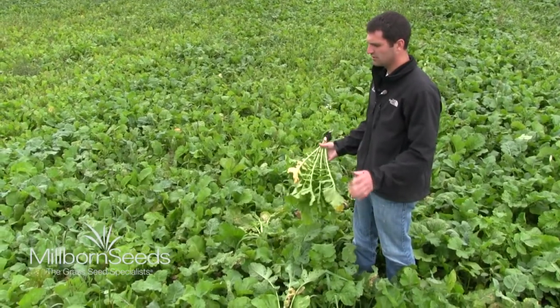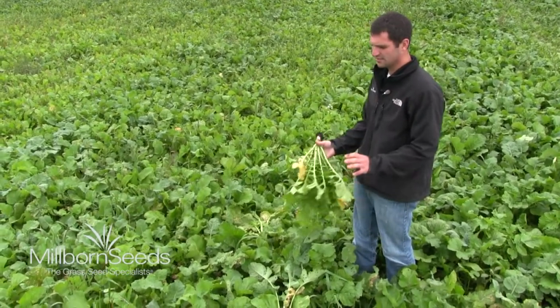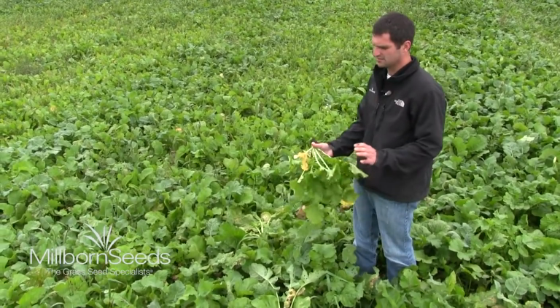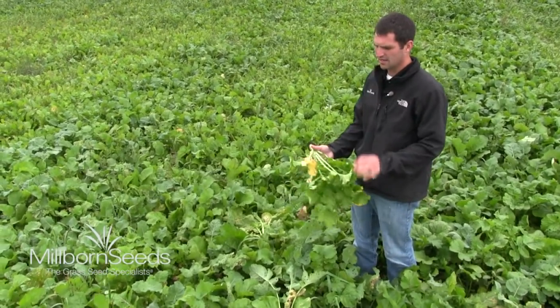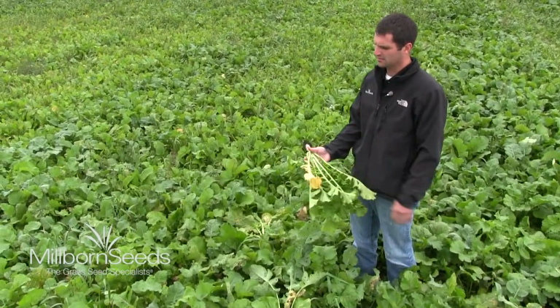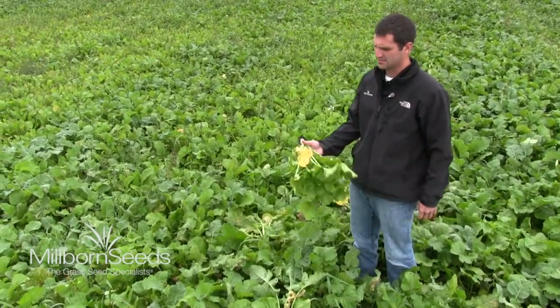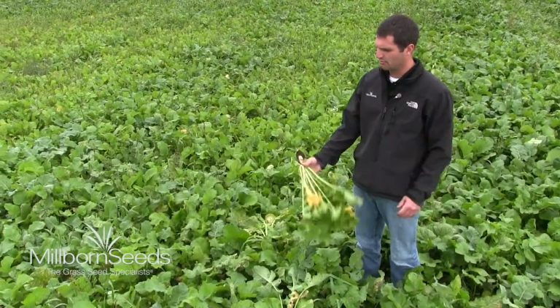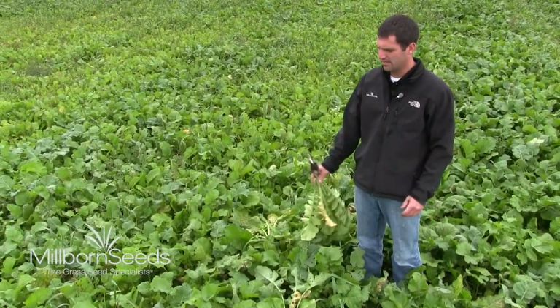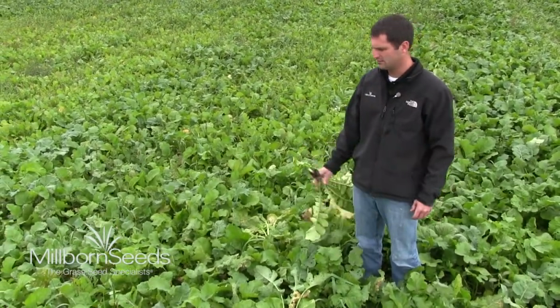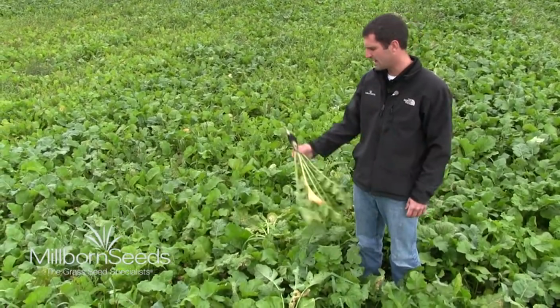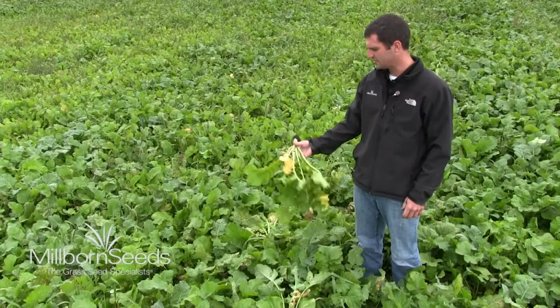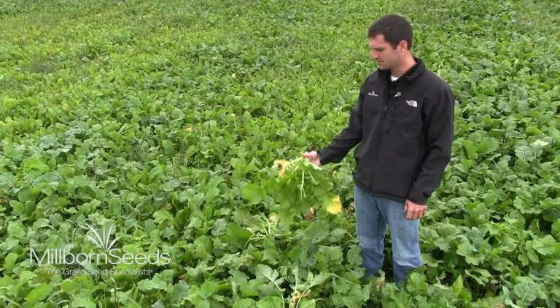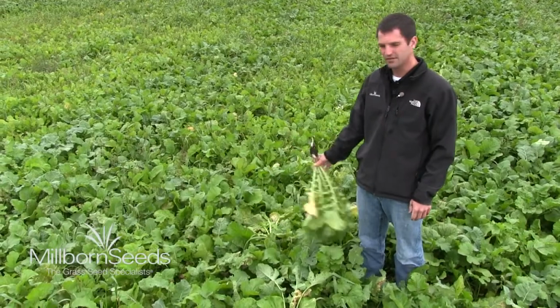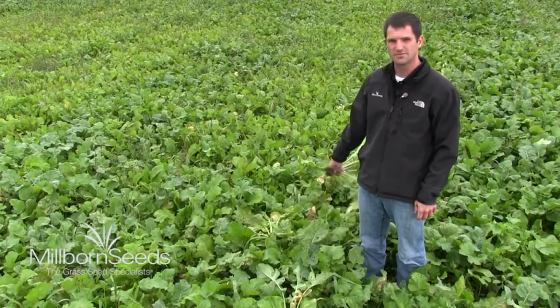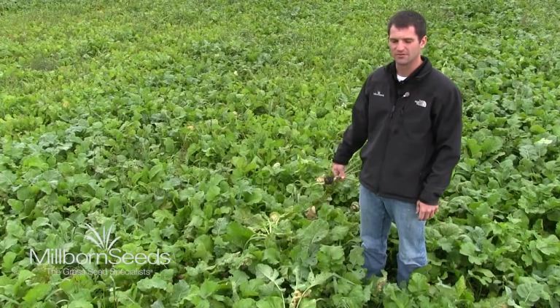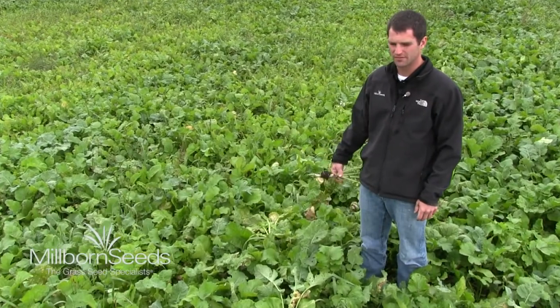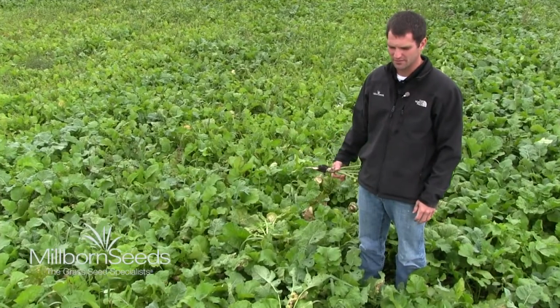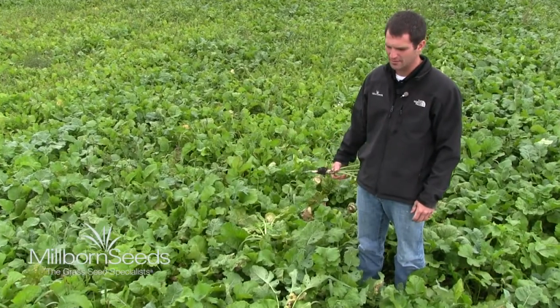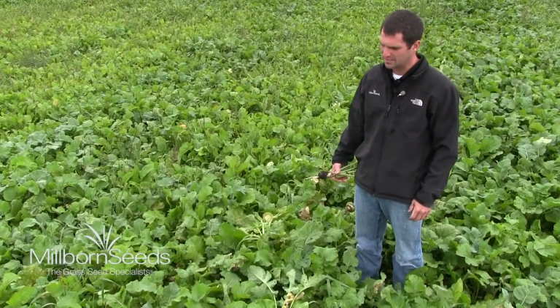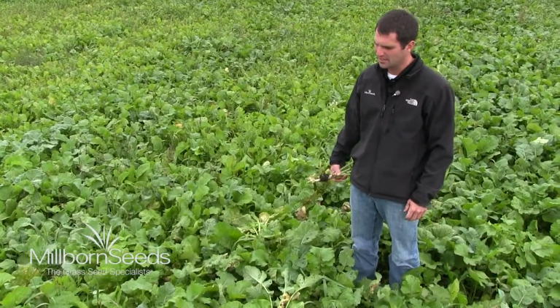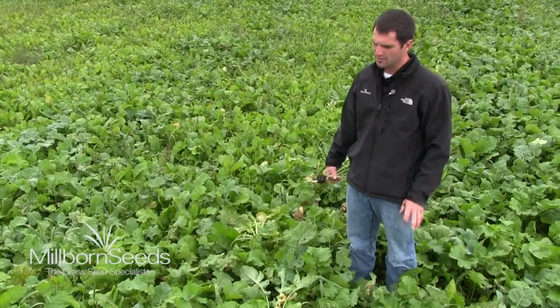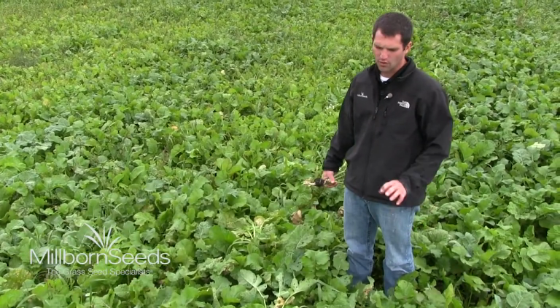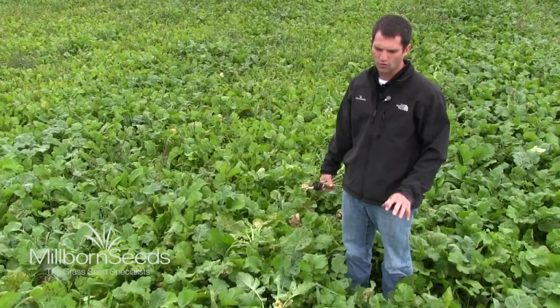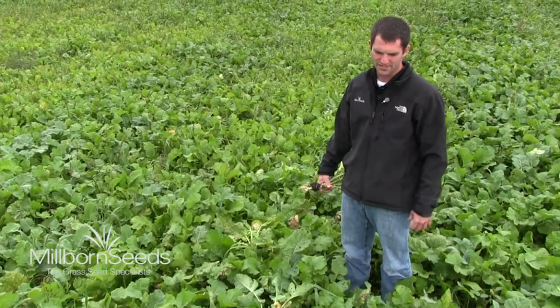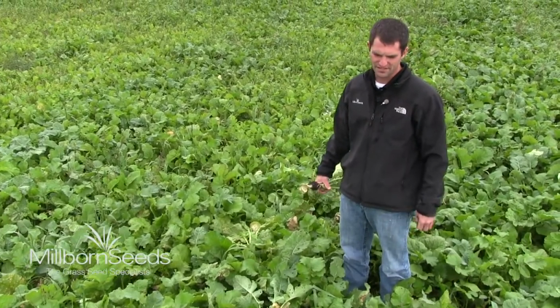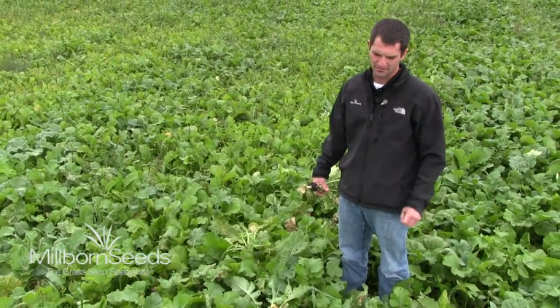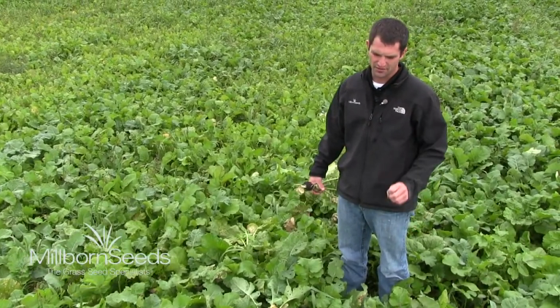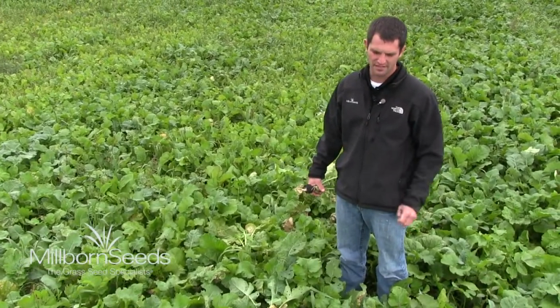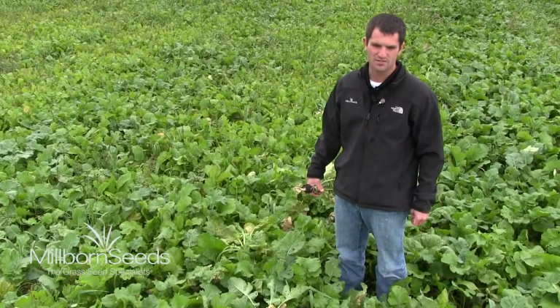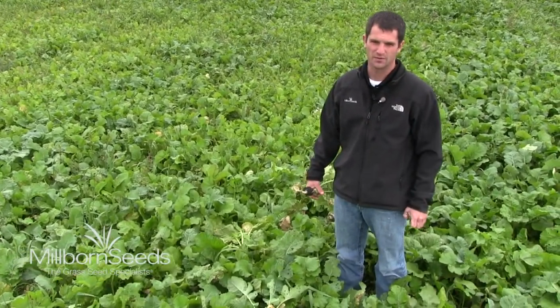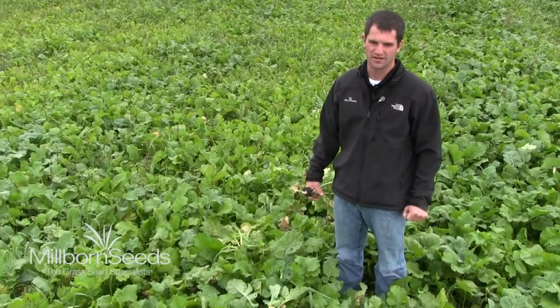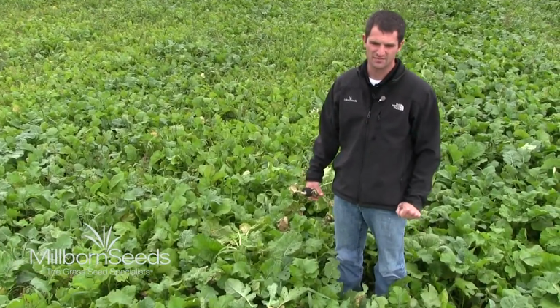All this is is a simple blend of radishes, turnips, and endorphetic rapeseed, with the whole intention of grazing this when winter comes.